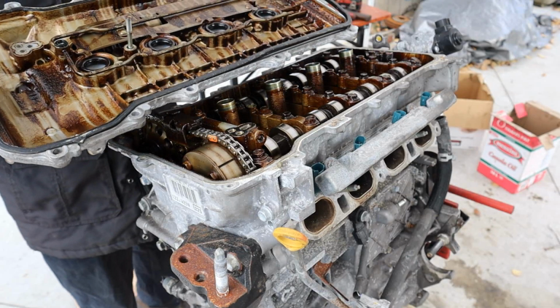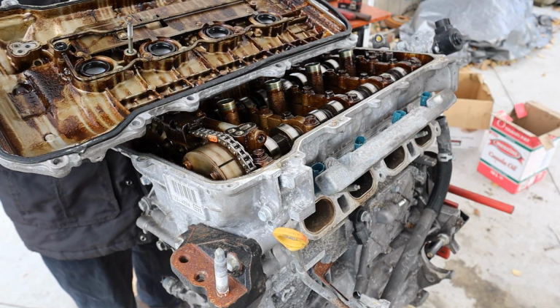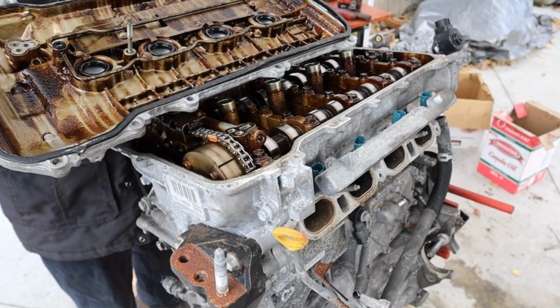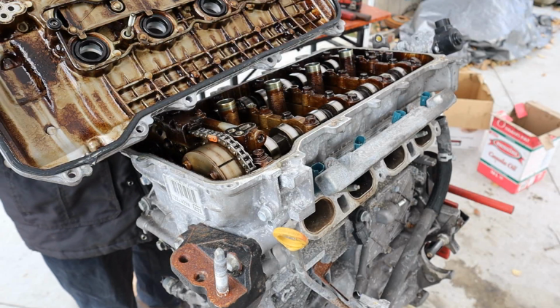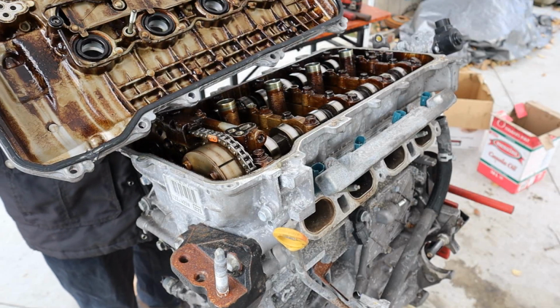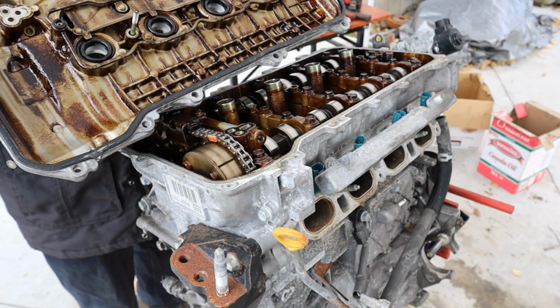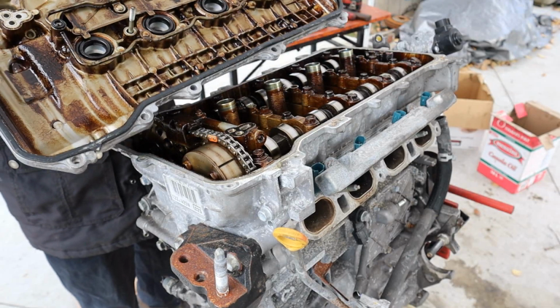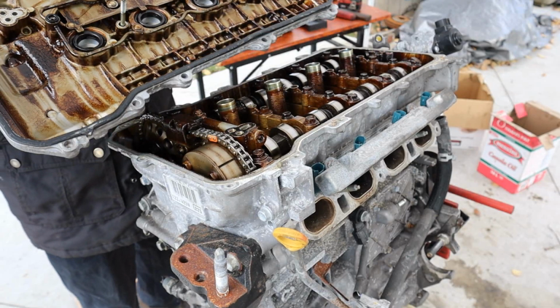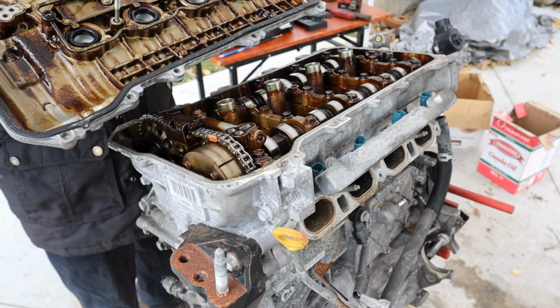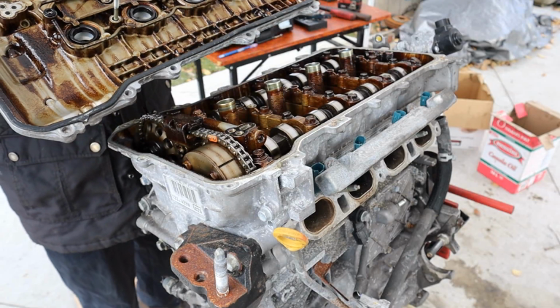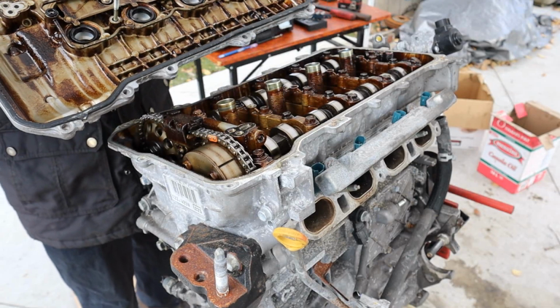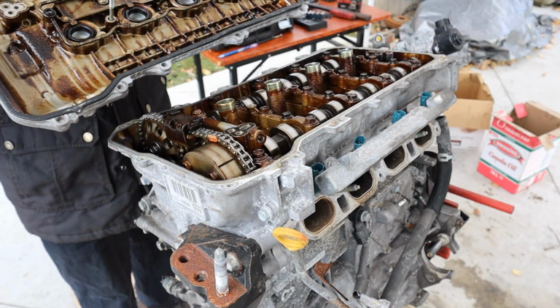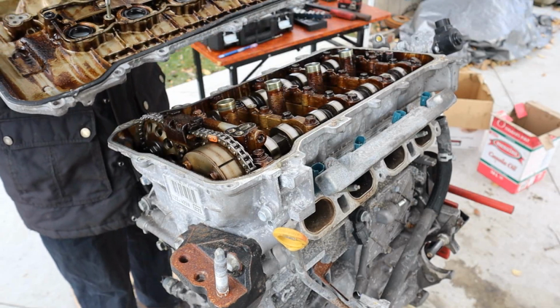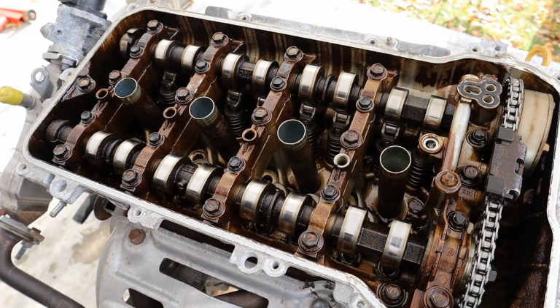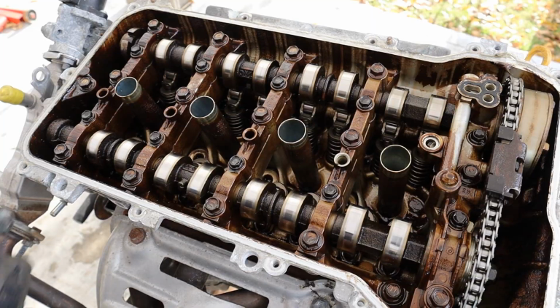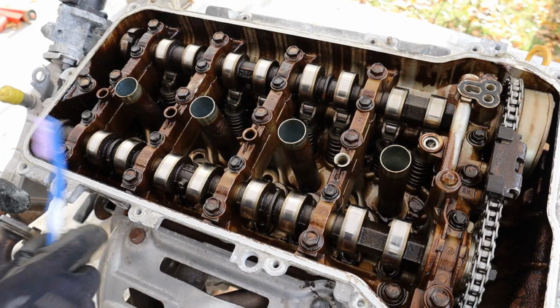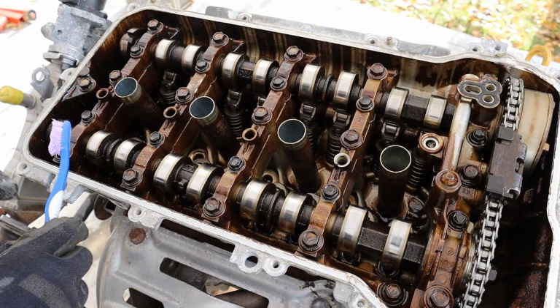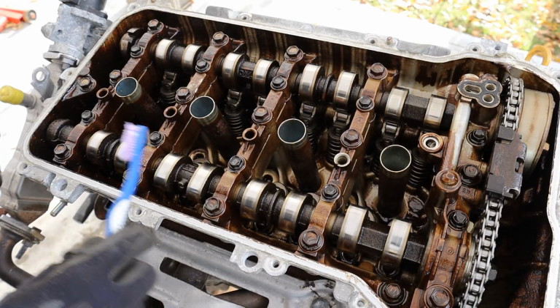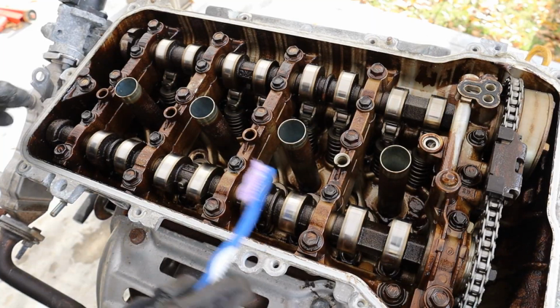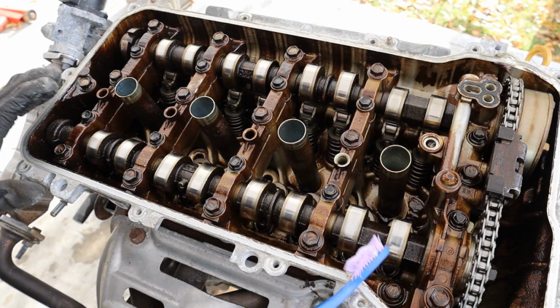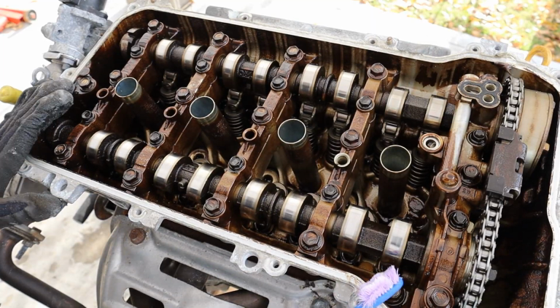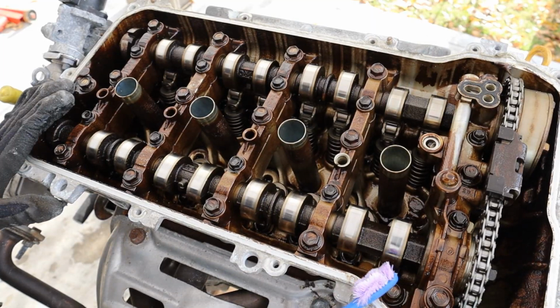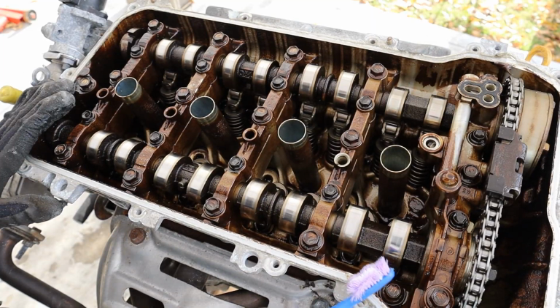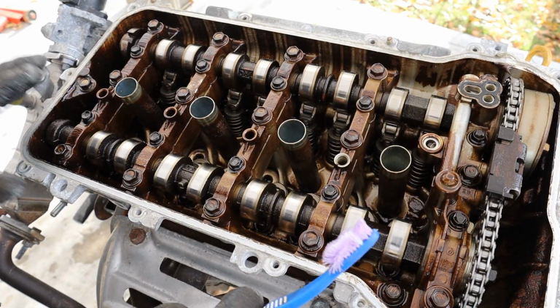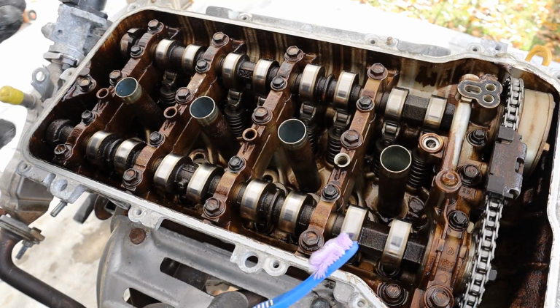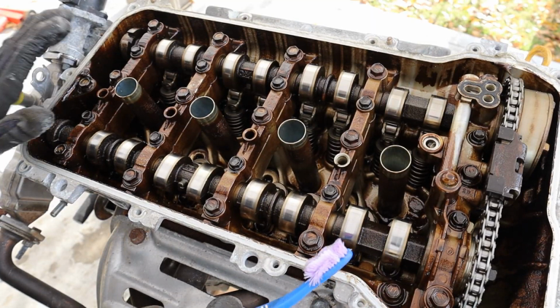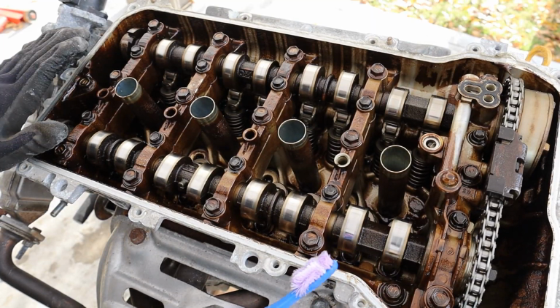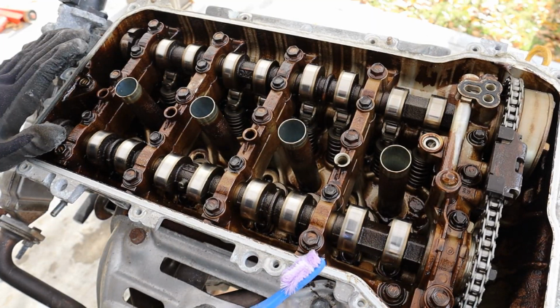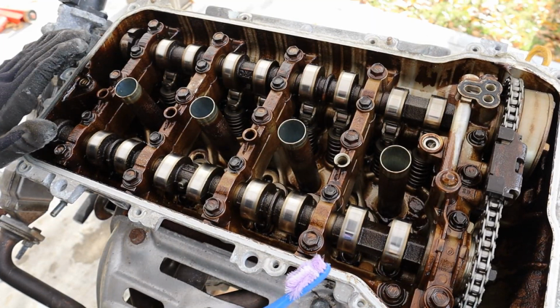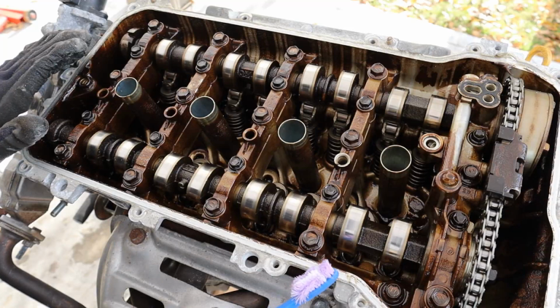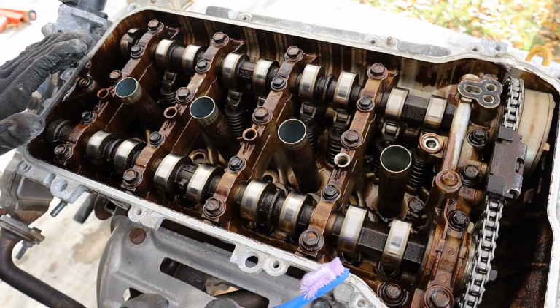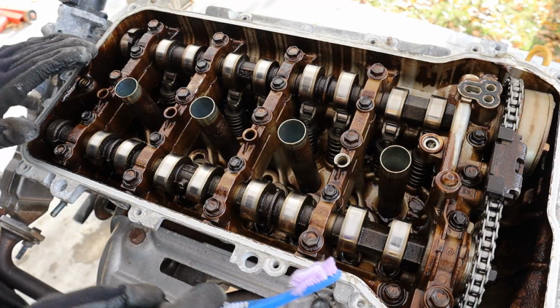It's milky. Yeah, definitely a head gasket. Taking a look under the valve cover of this 2ZR engine.